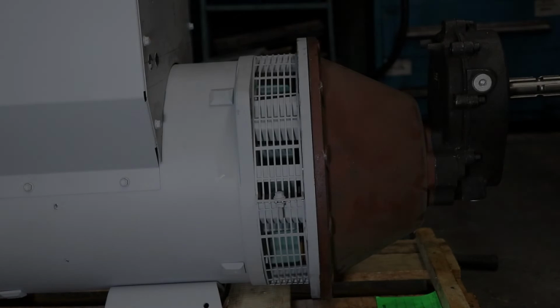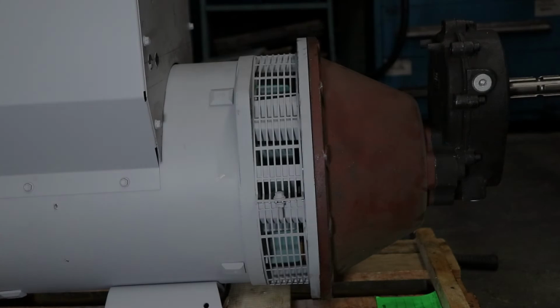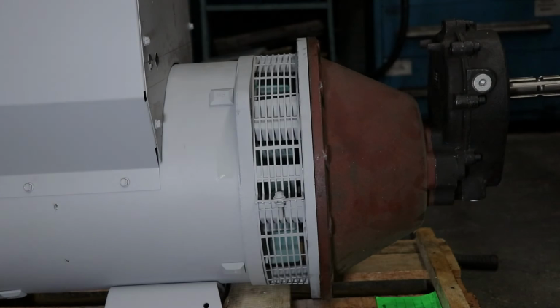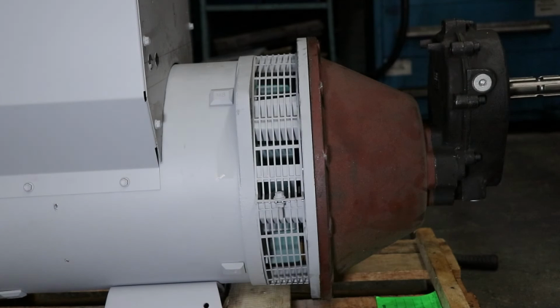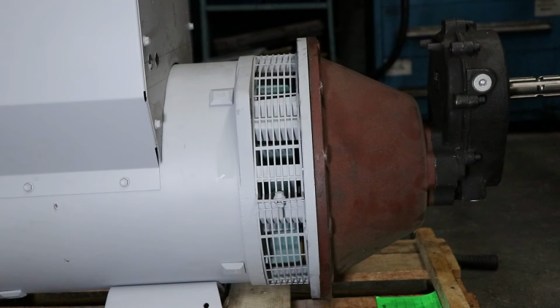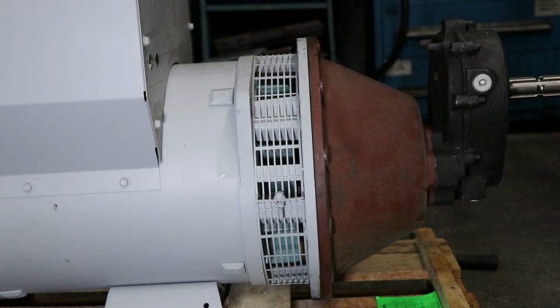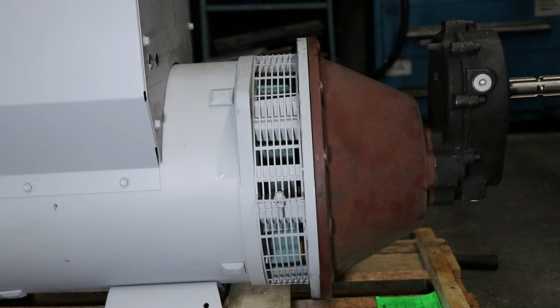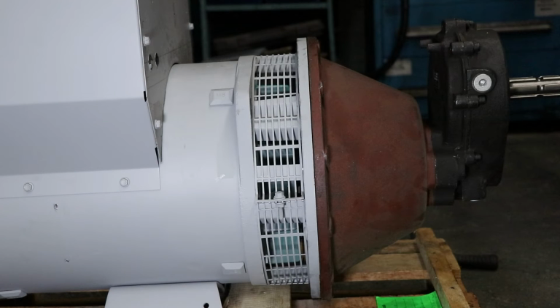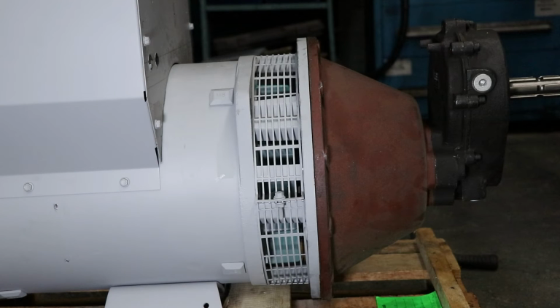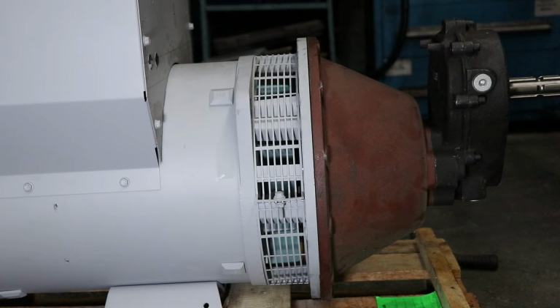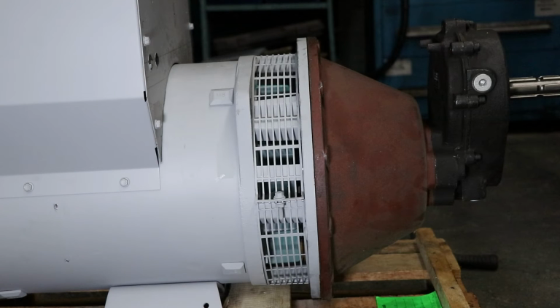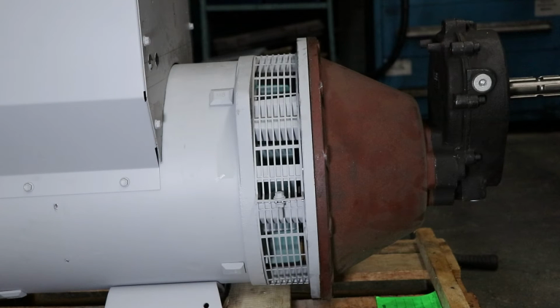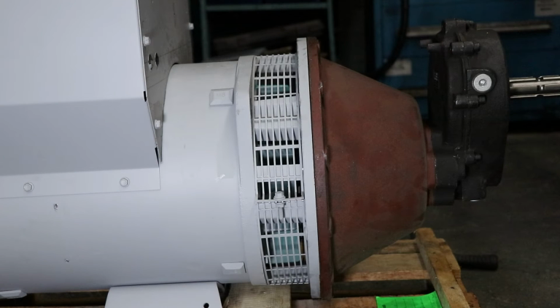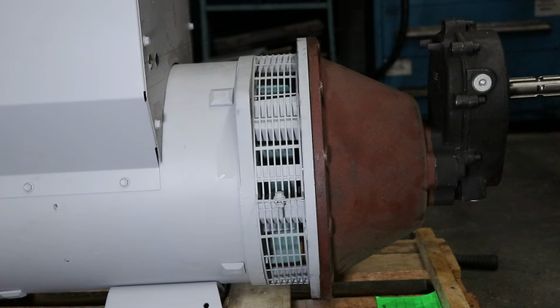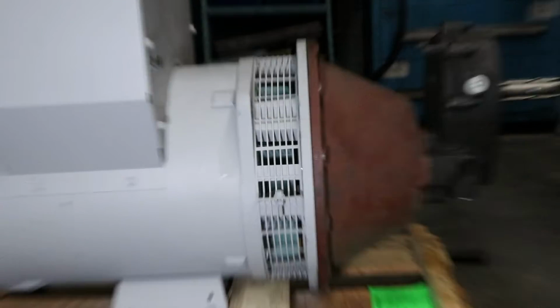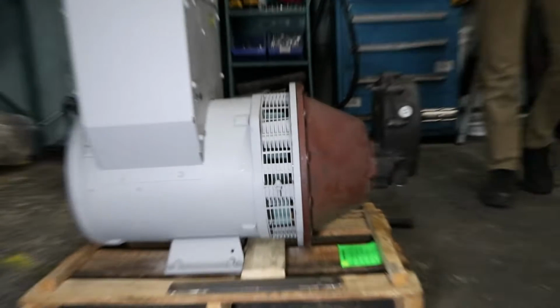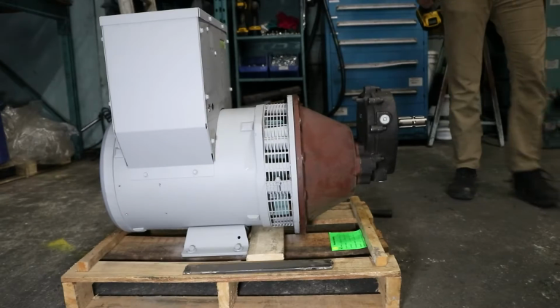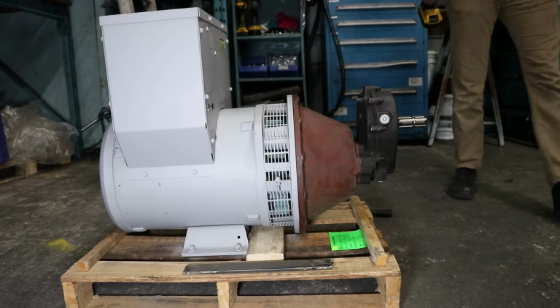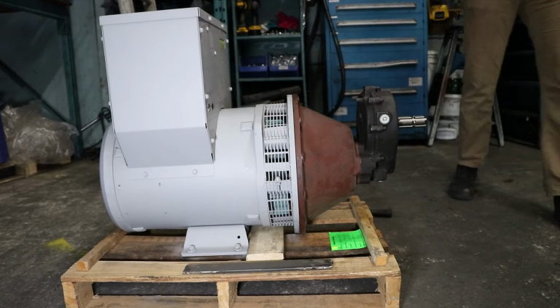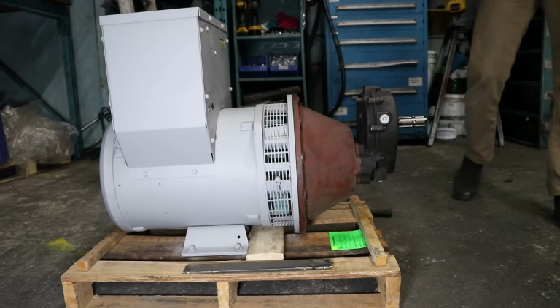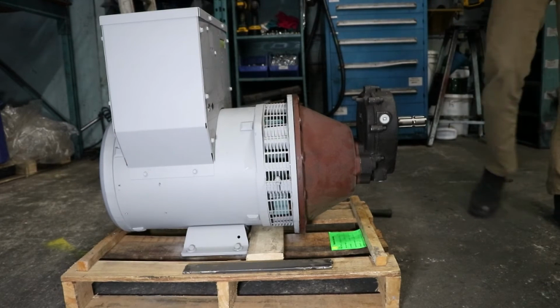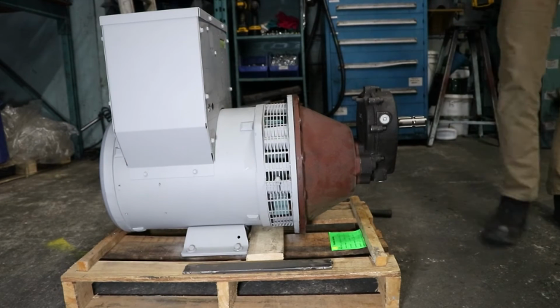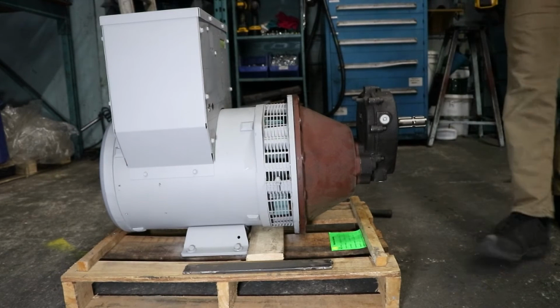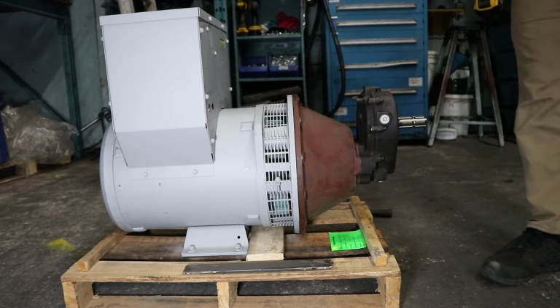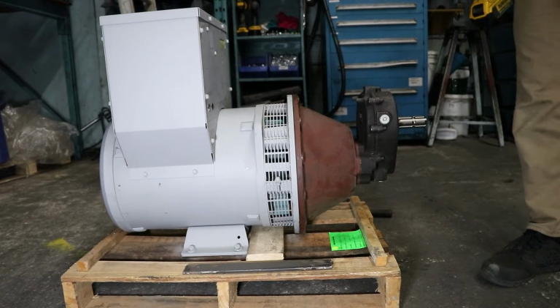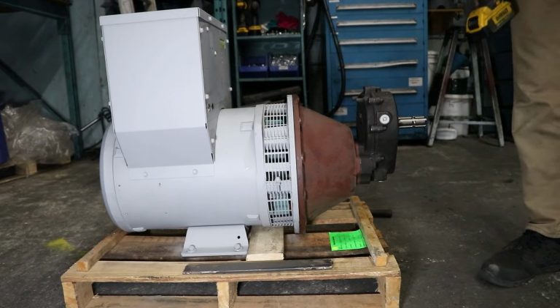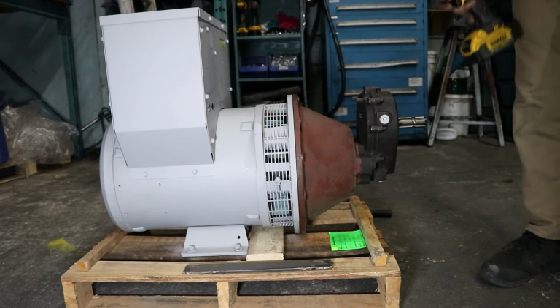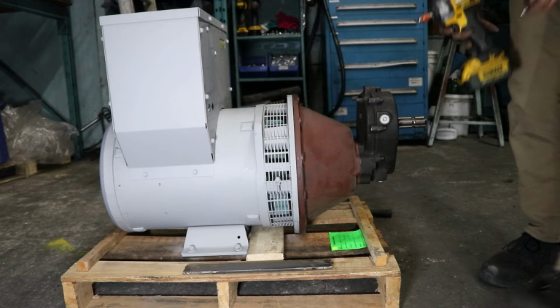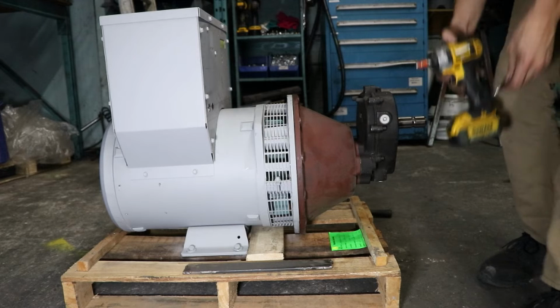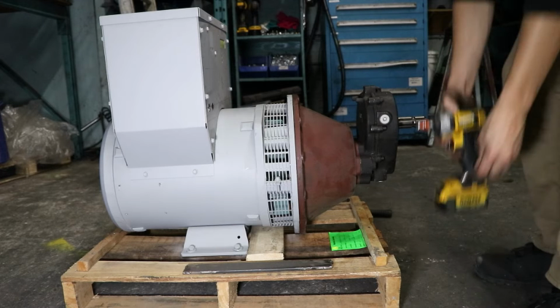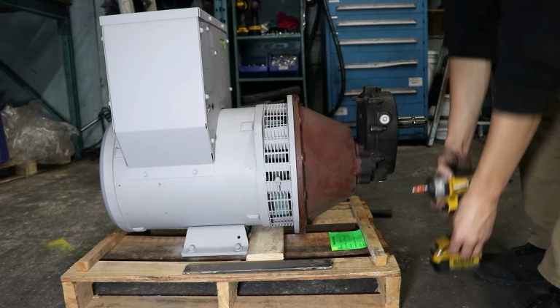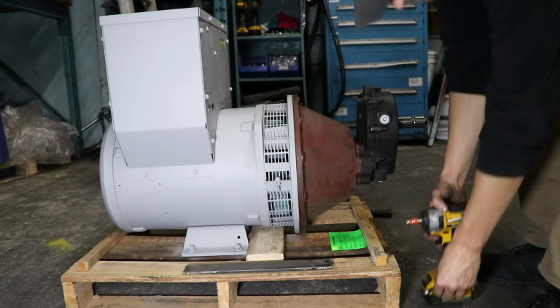In this video, we will be giving you a quick tutorial on how to remove and install a gearbox on a PTO generator.